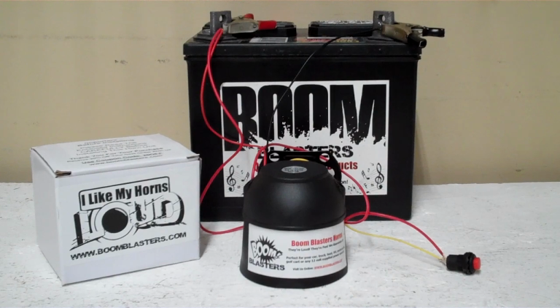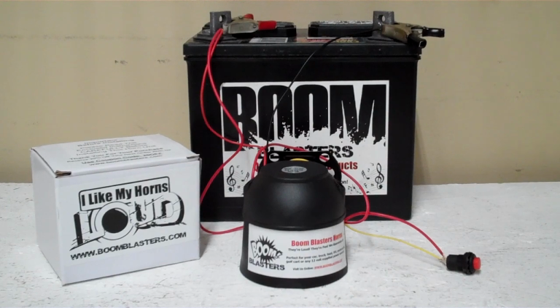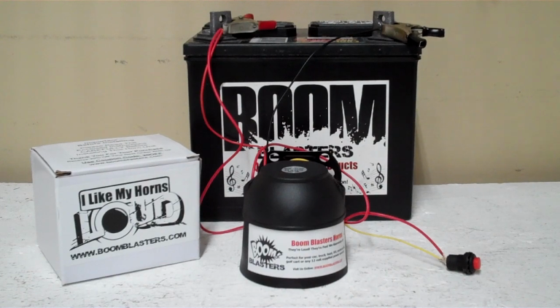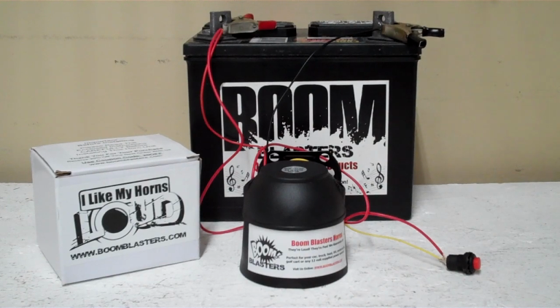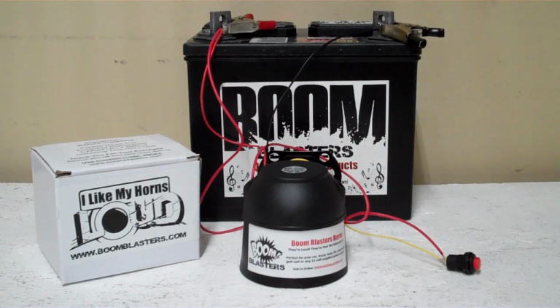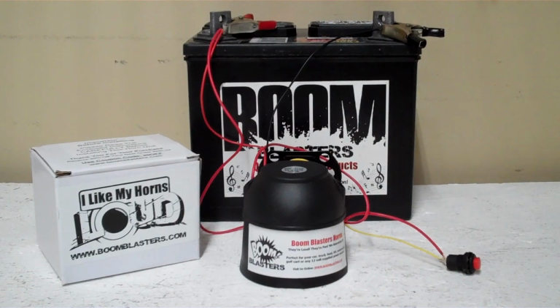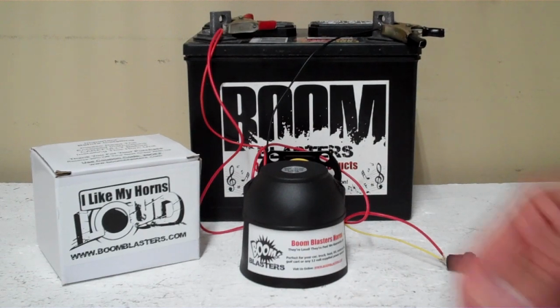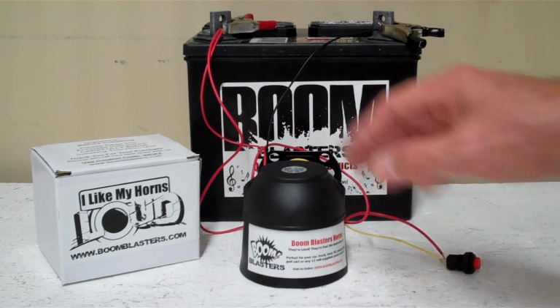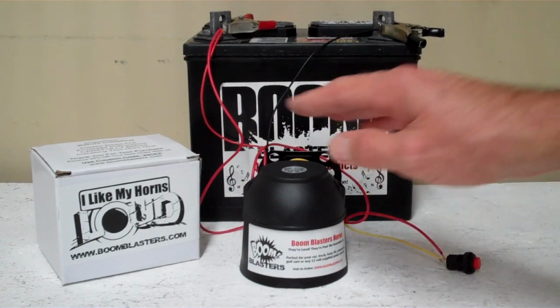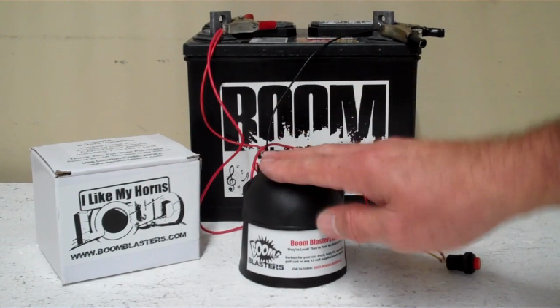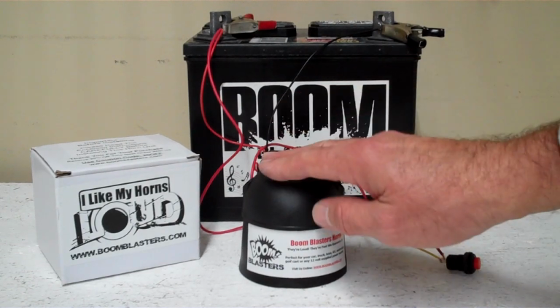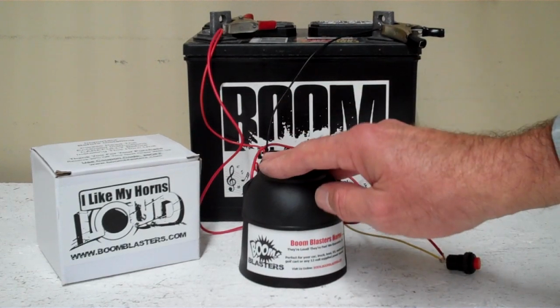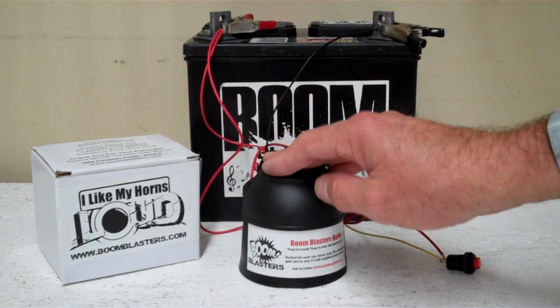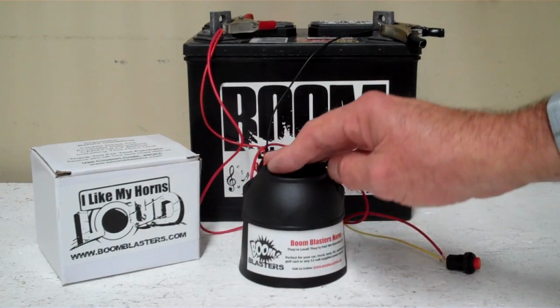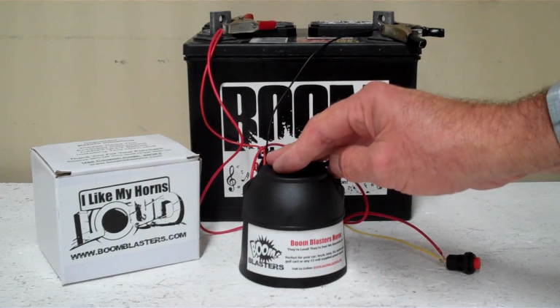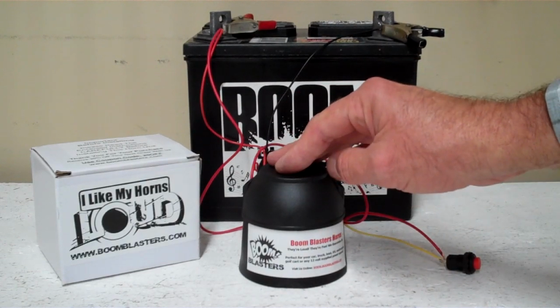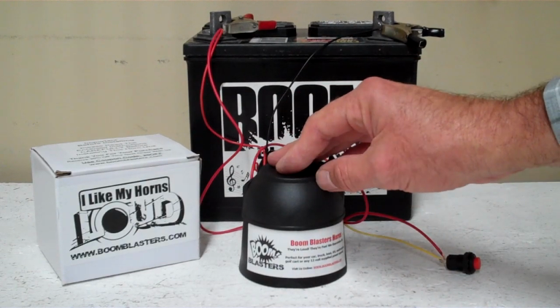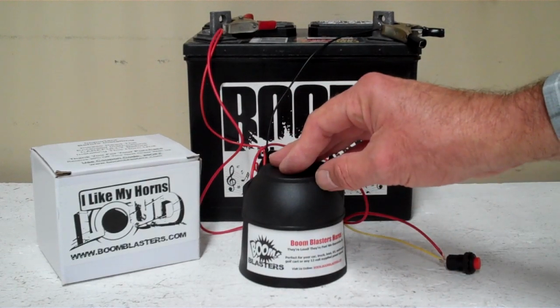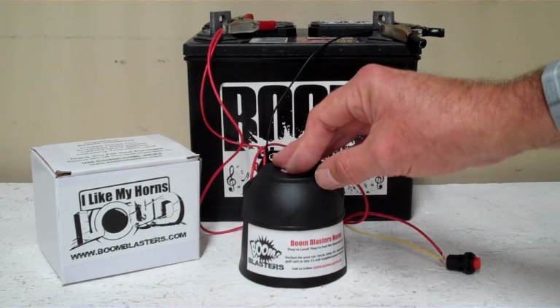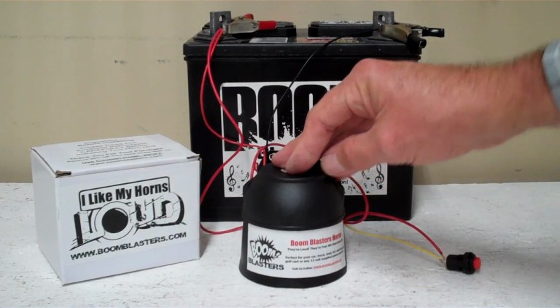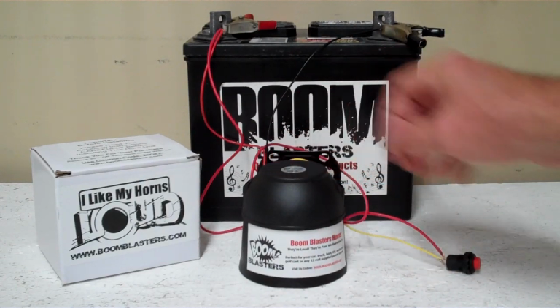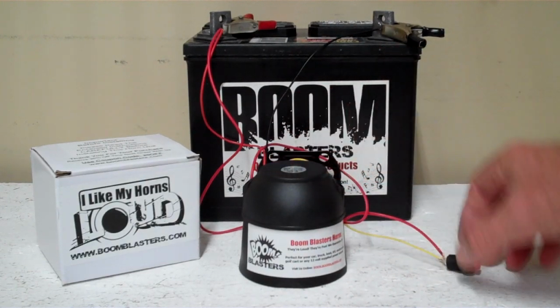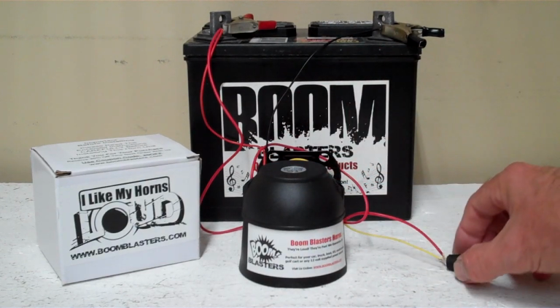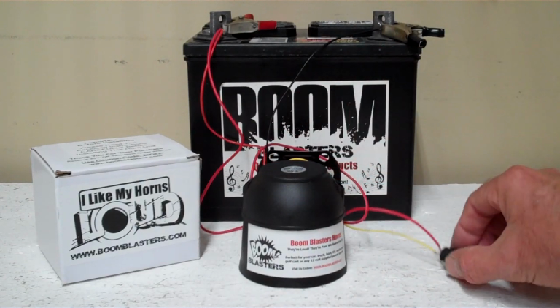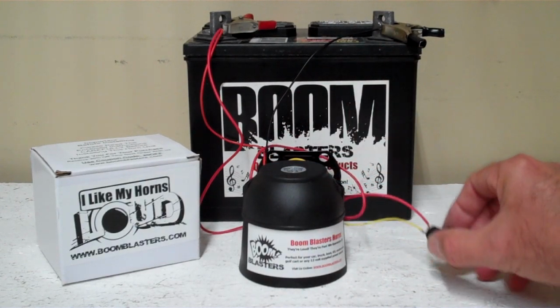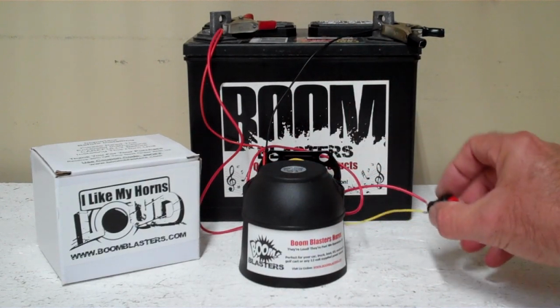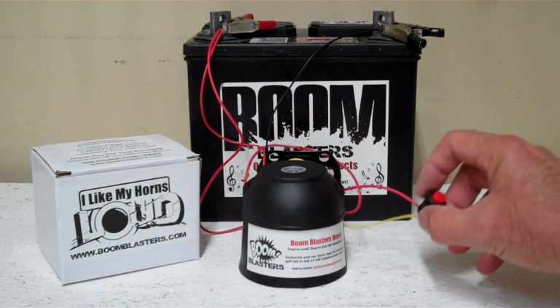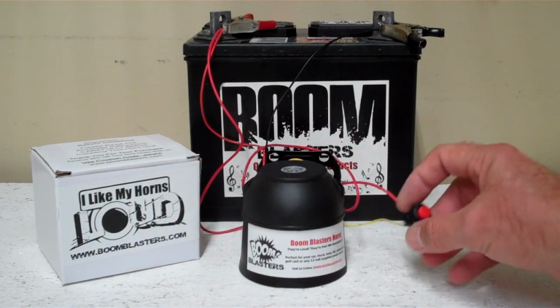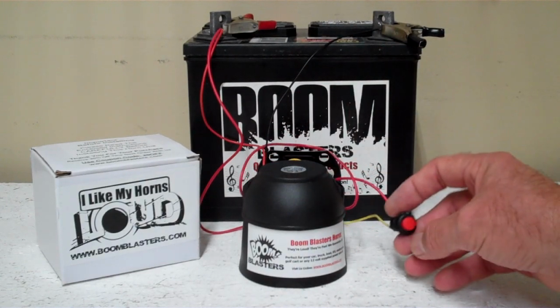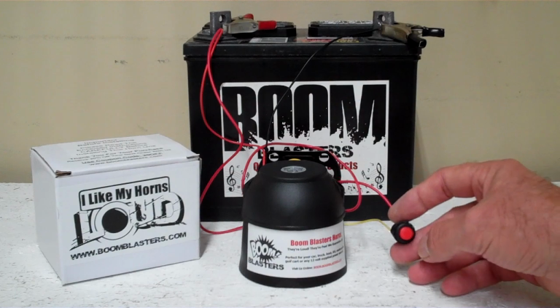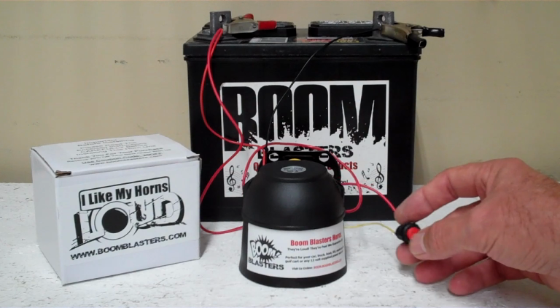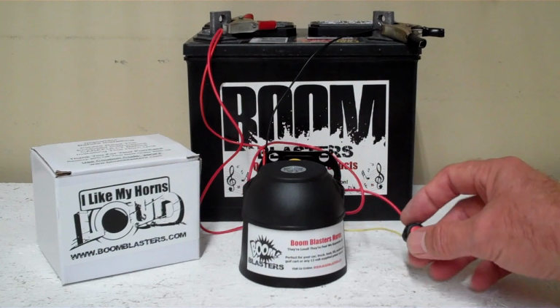Hey everyone, this is our Green Acres Sounds Car Horn, our button version. It comes with a button which is included.